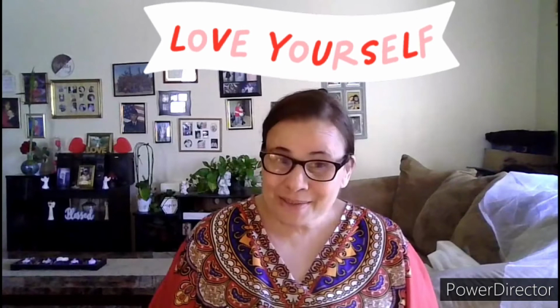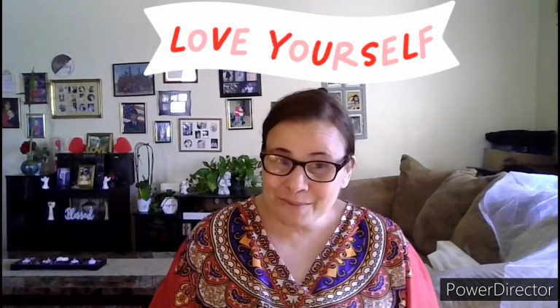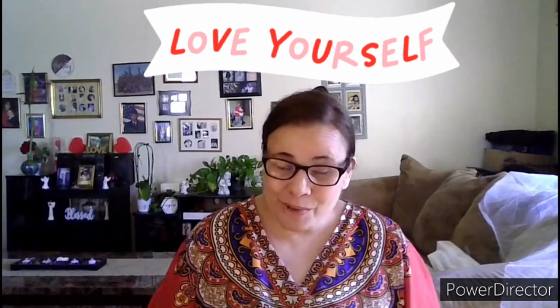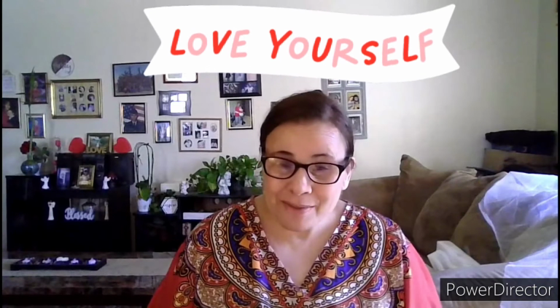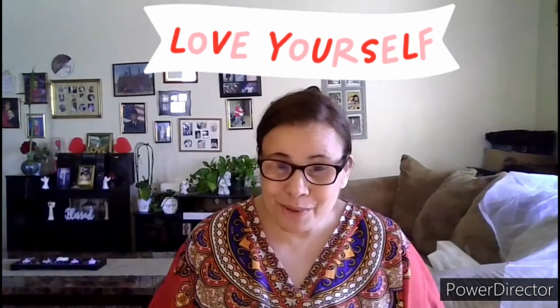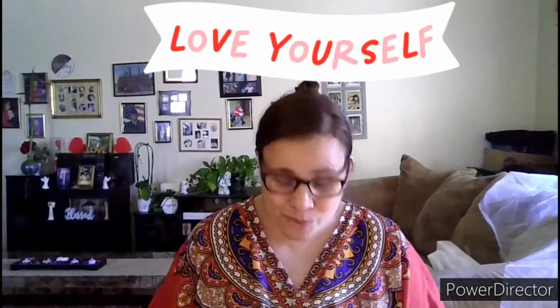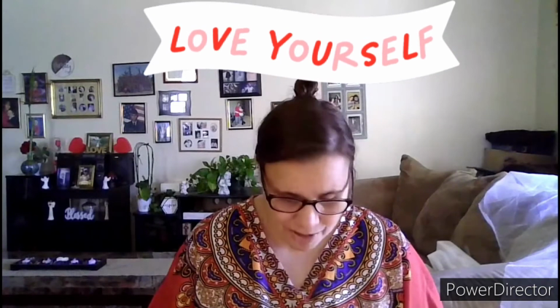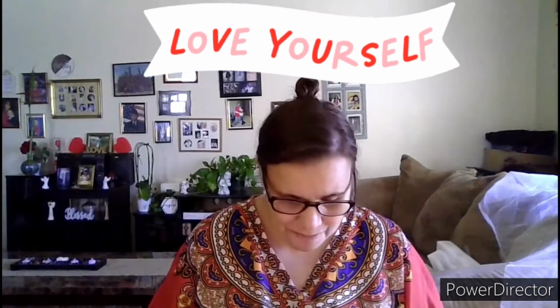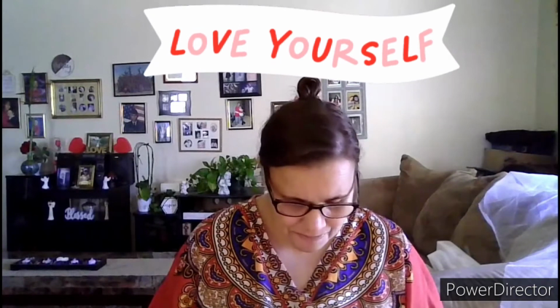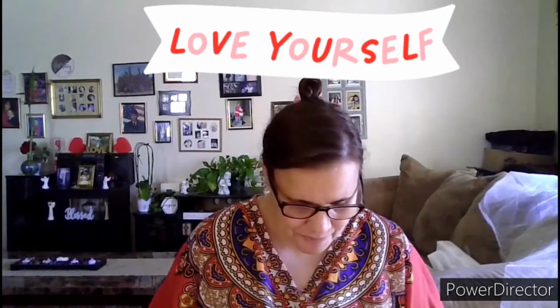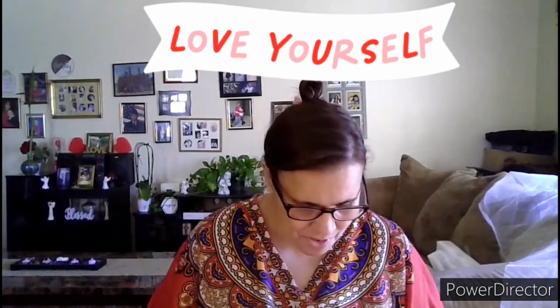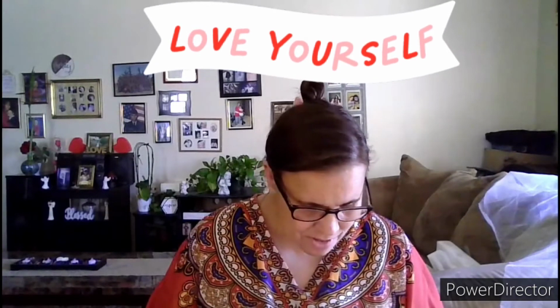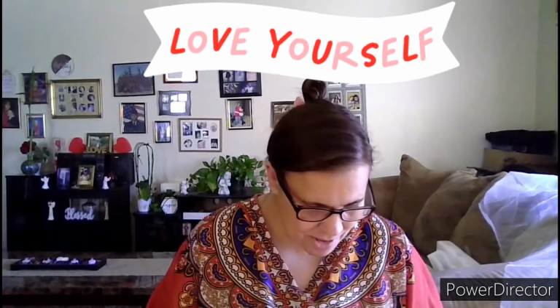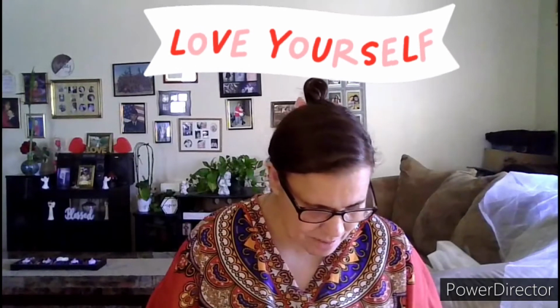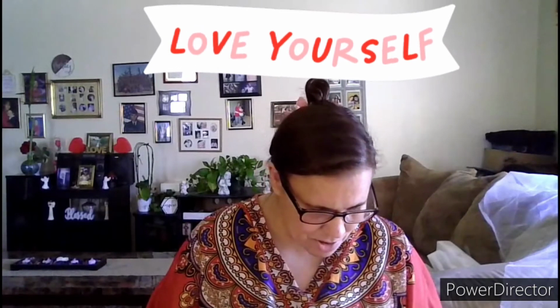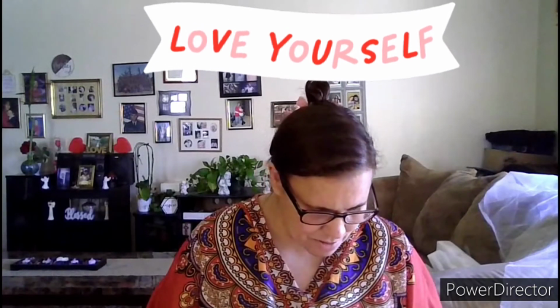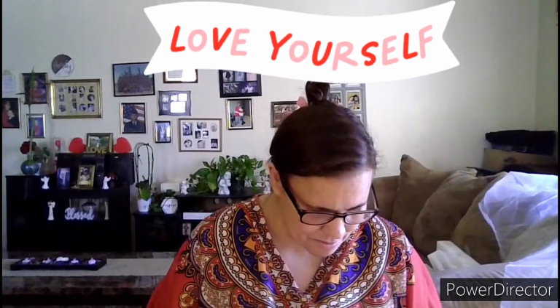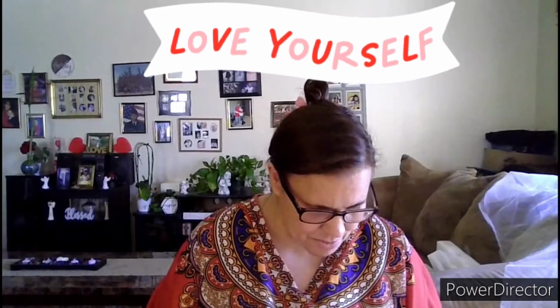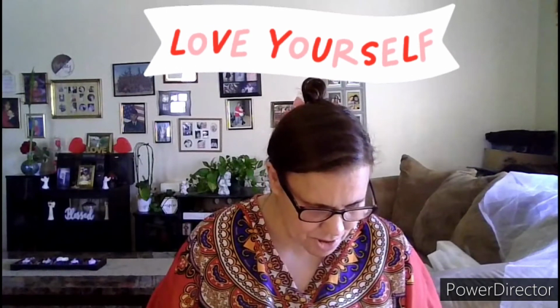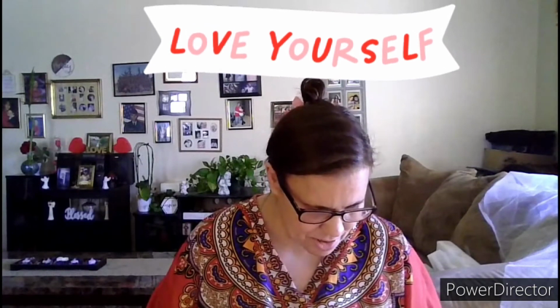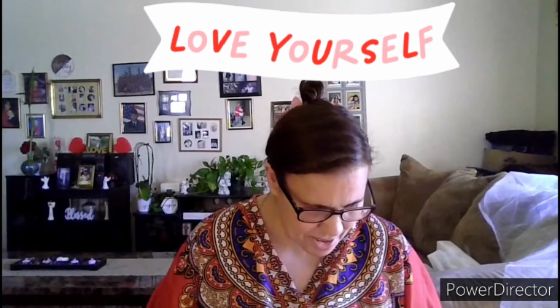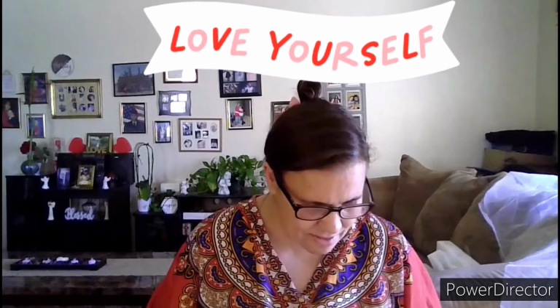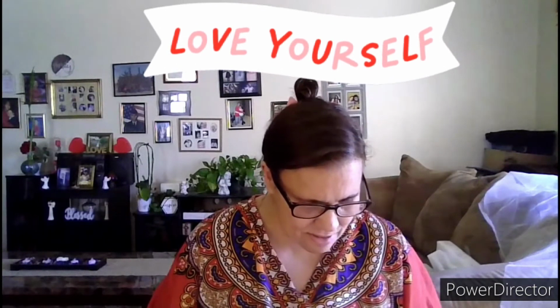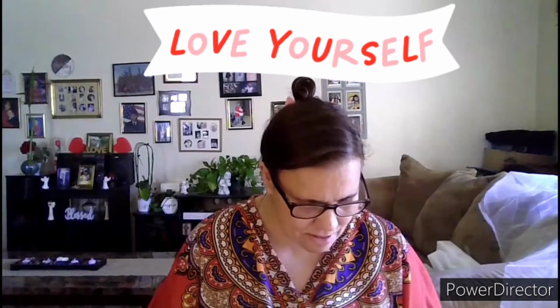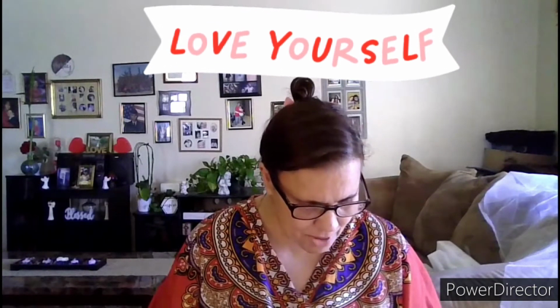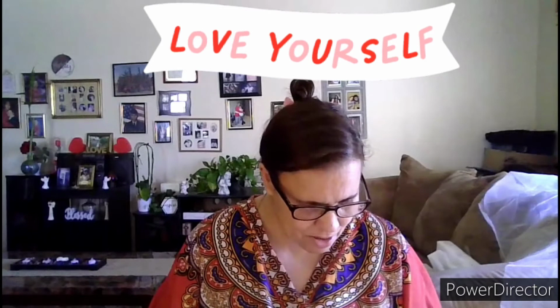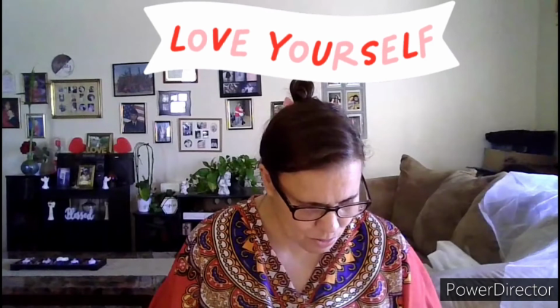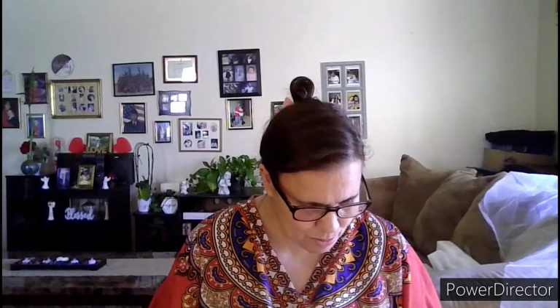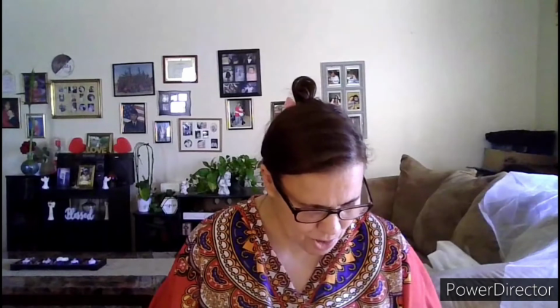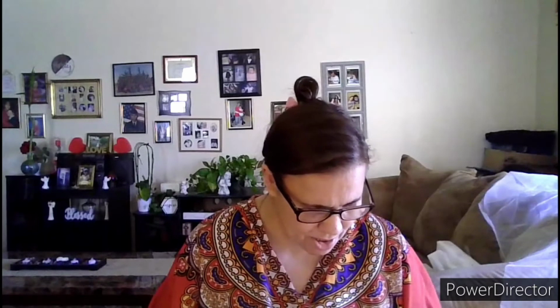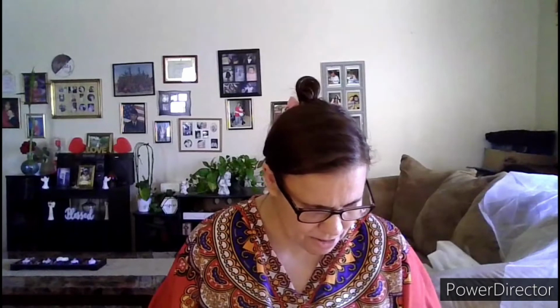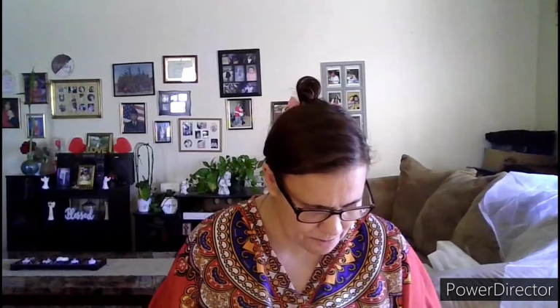Good morning everyone and welcome. Today I'm going to be putting on a mask and it's by Global Beauty Care.